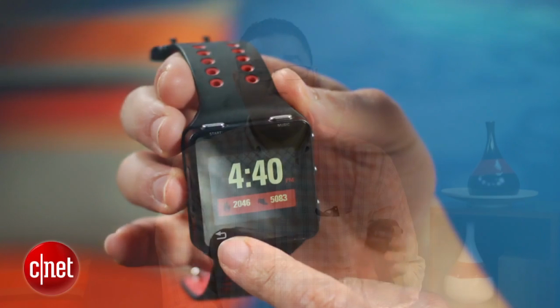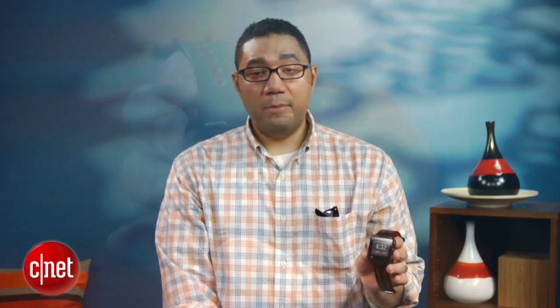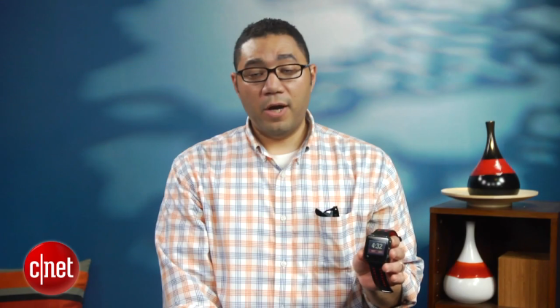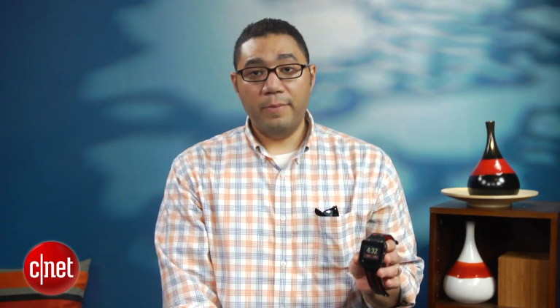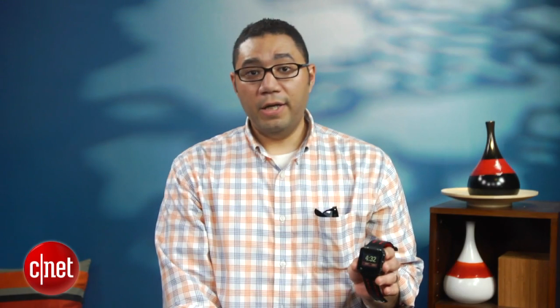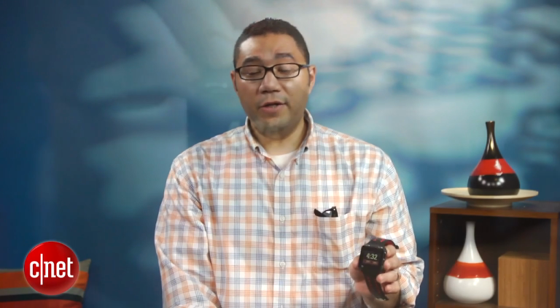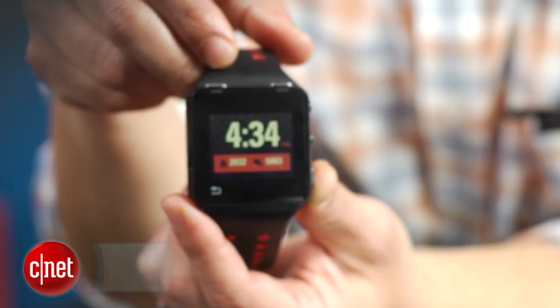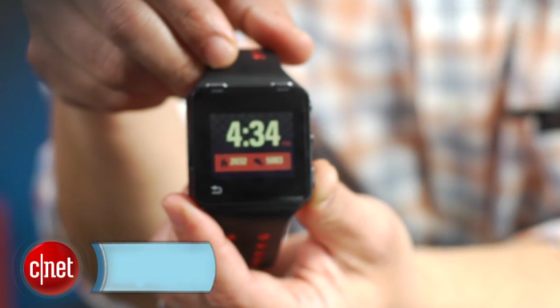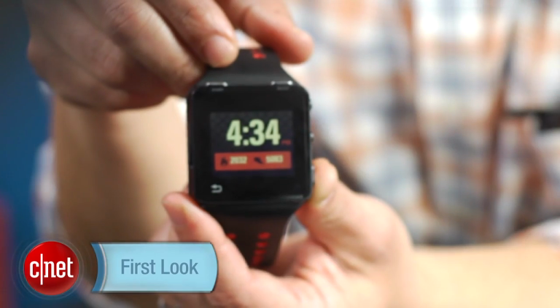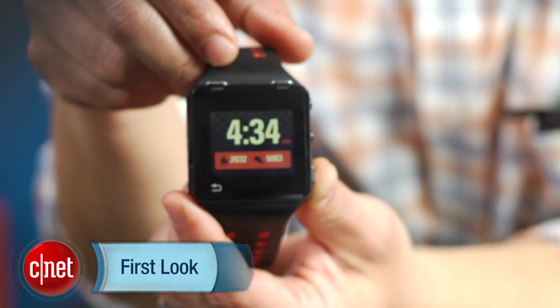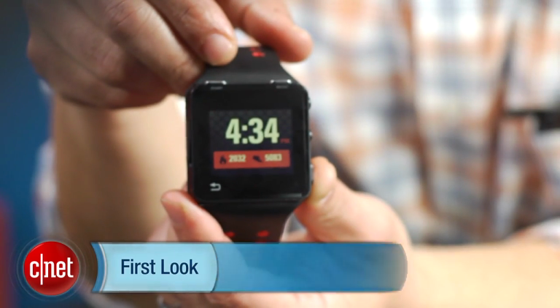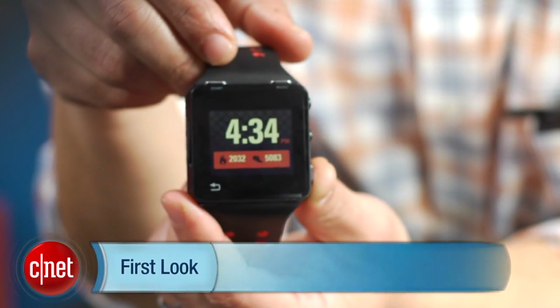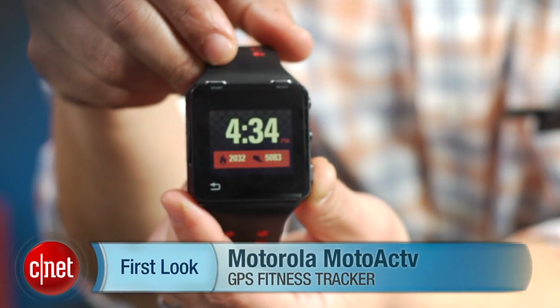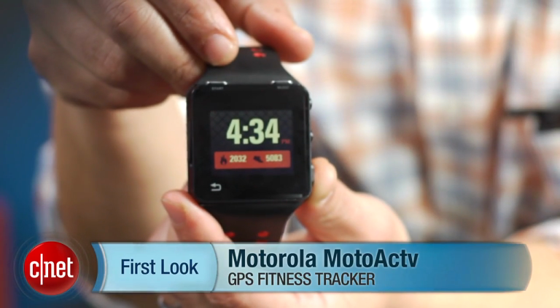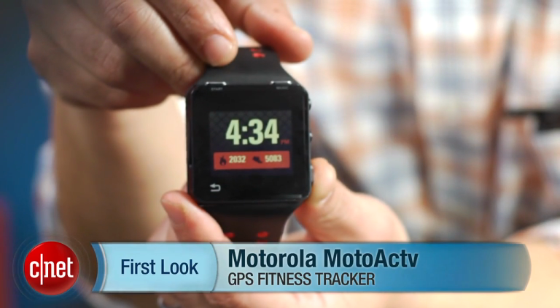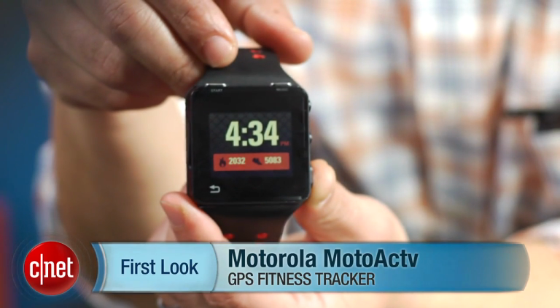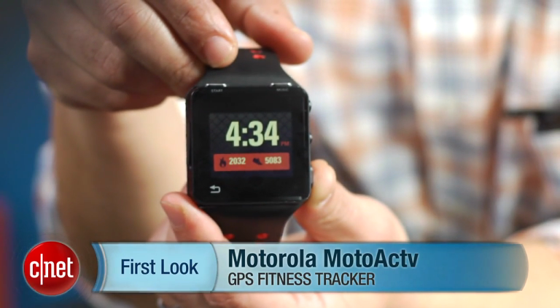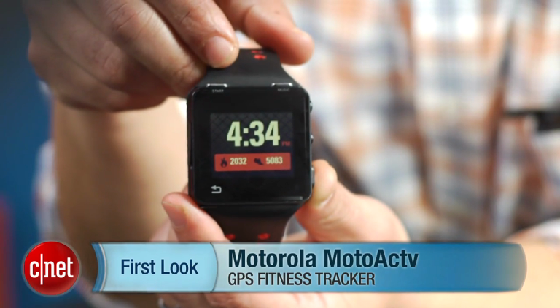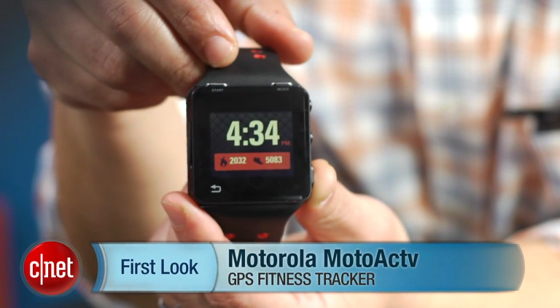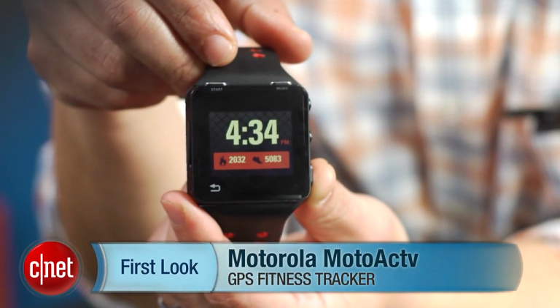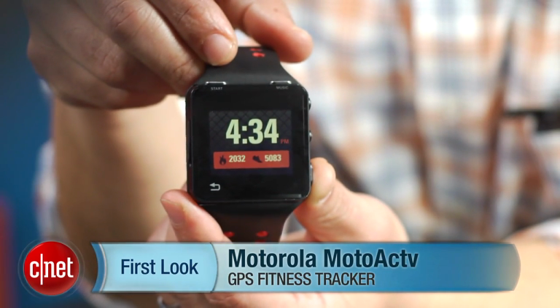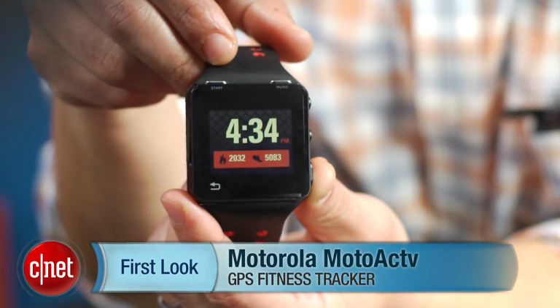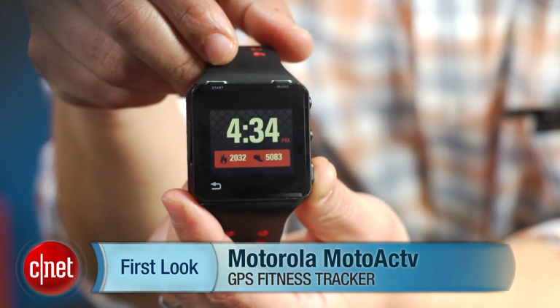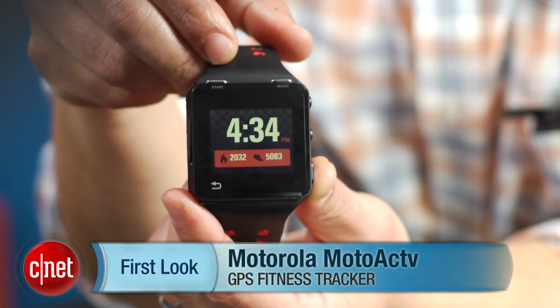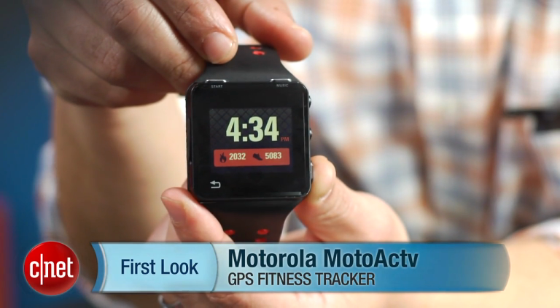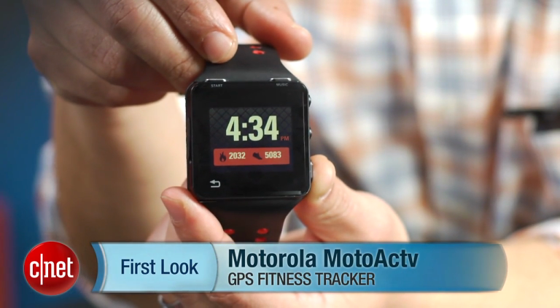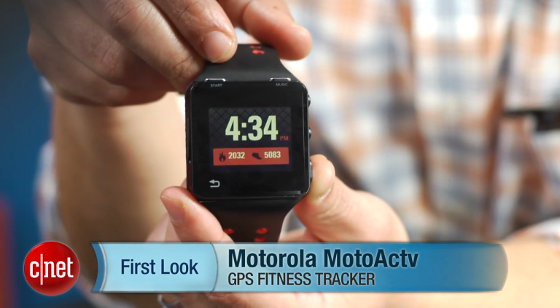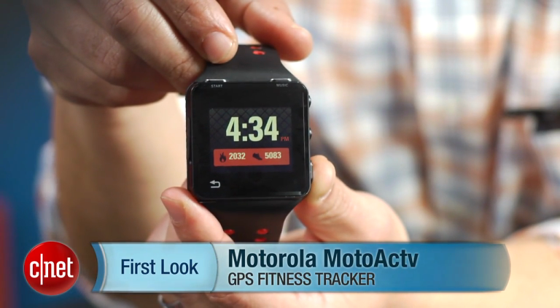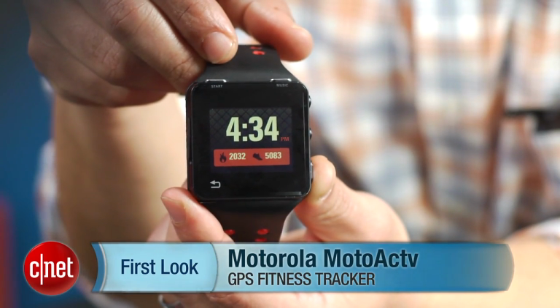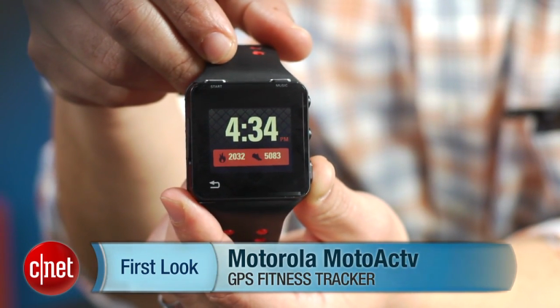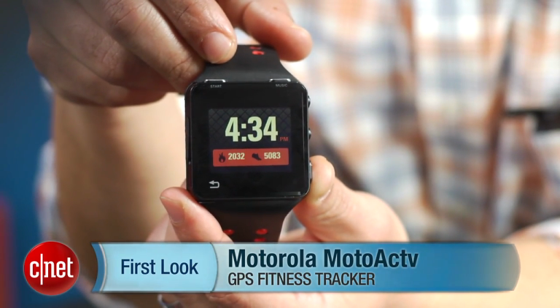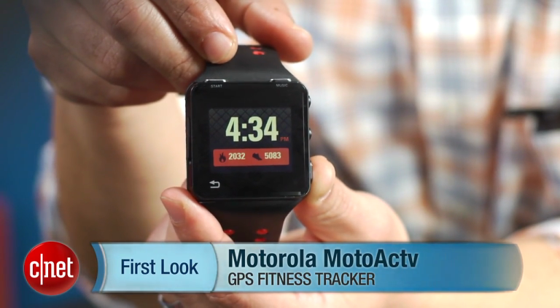I'm Brian Bennett and this has been a first look at the Motorola Moto Active. Be sure to check out our full review at CNET.com.